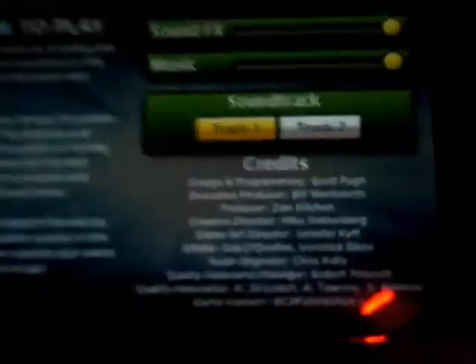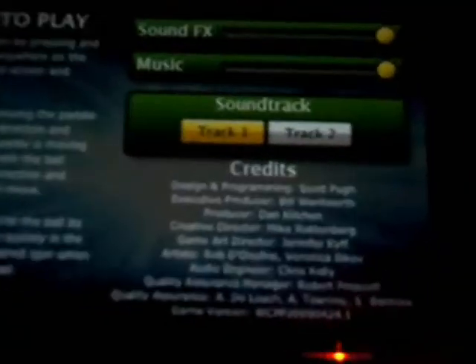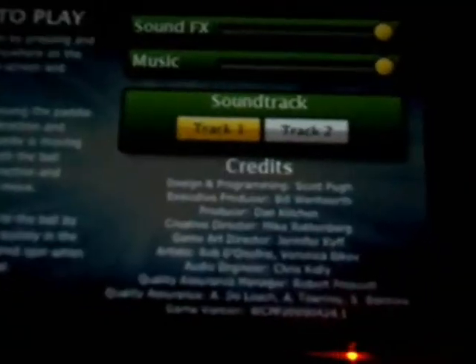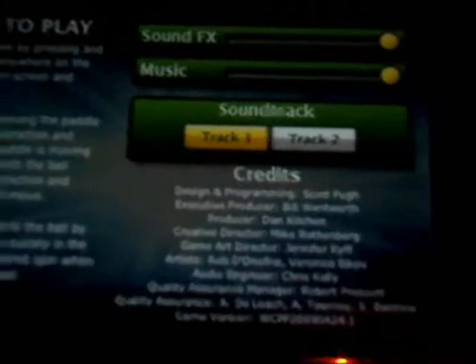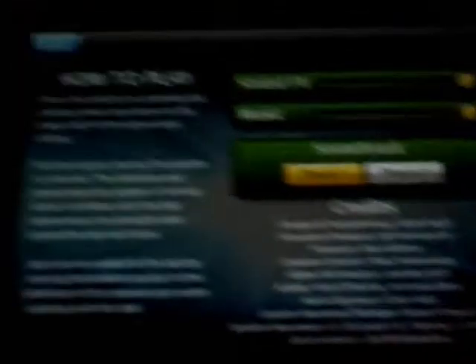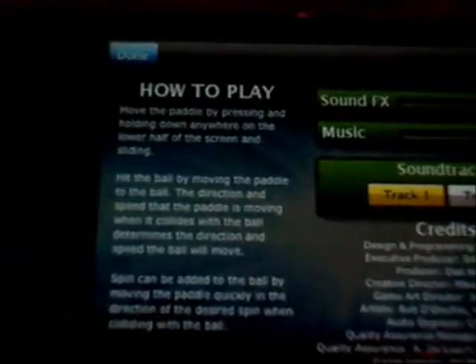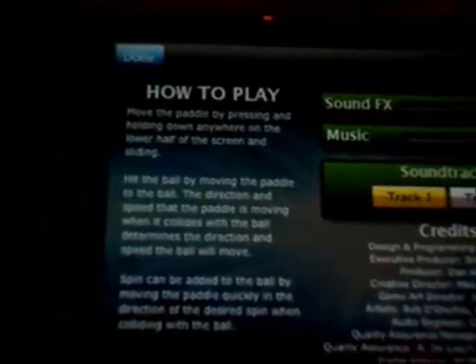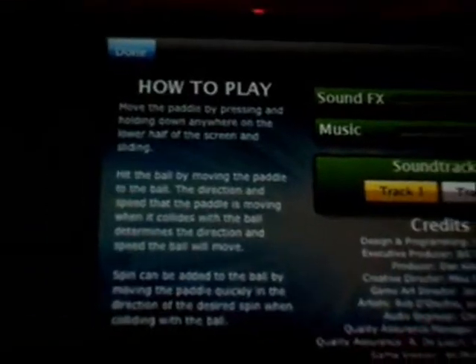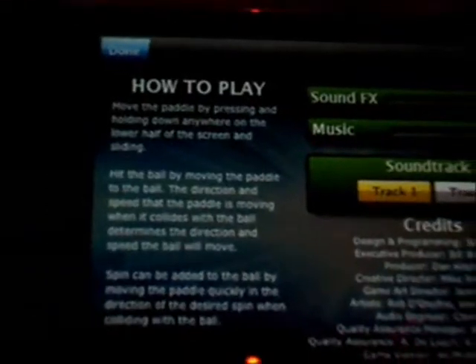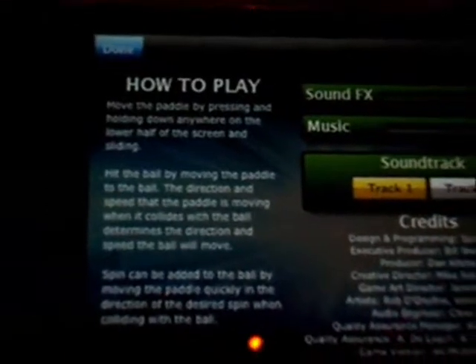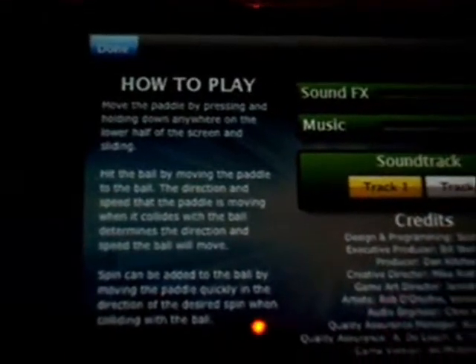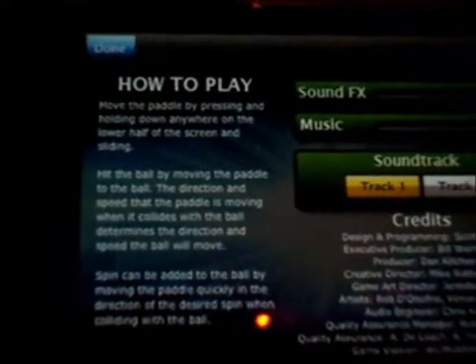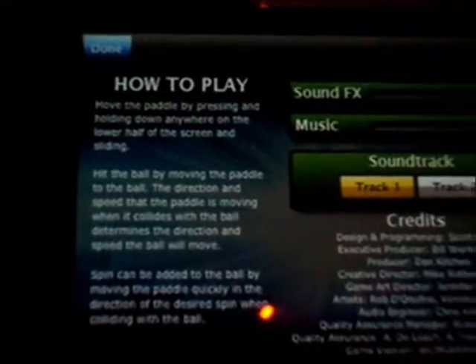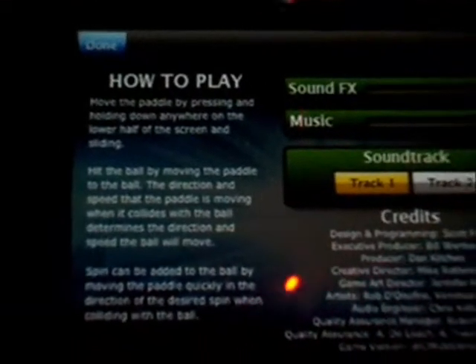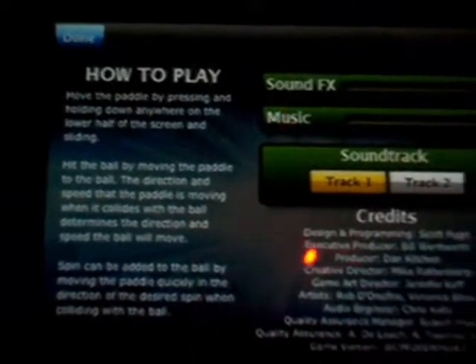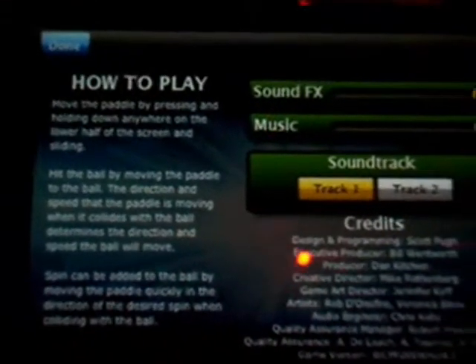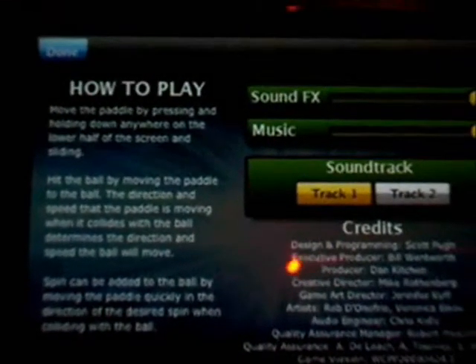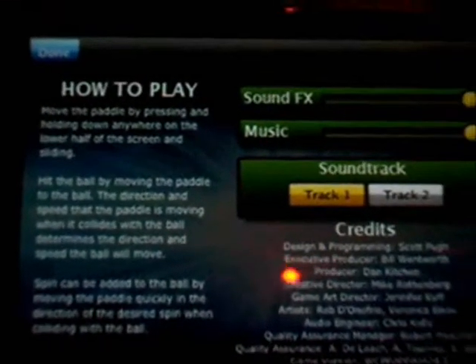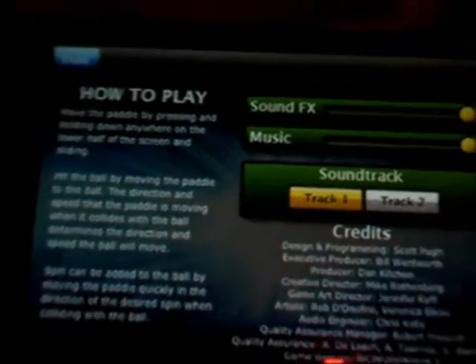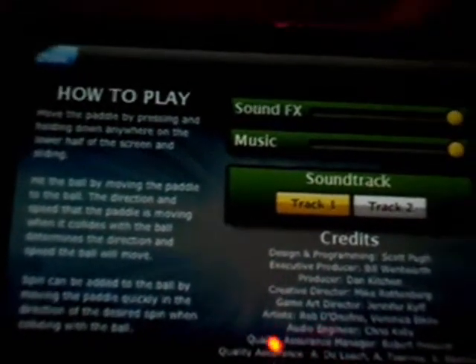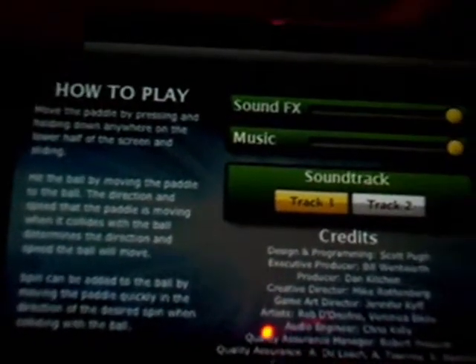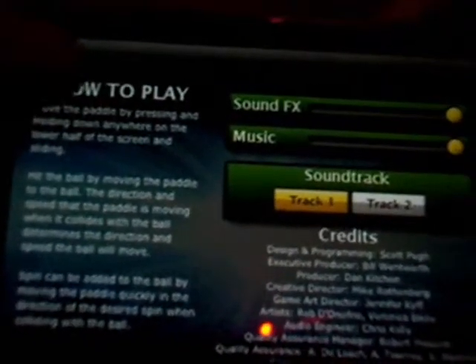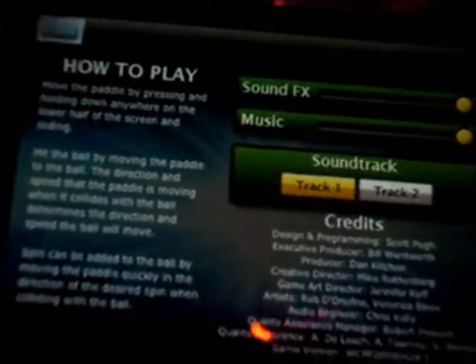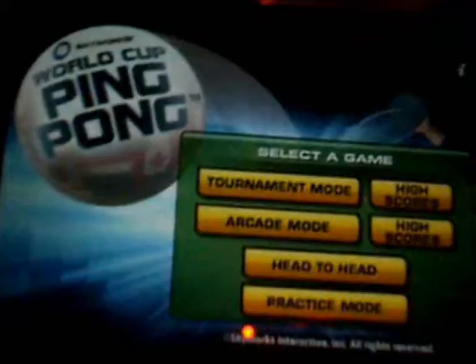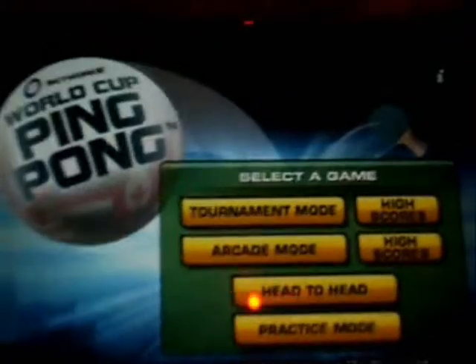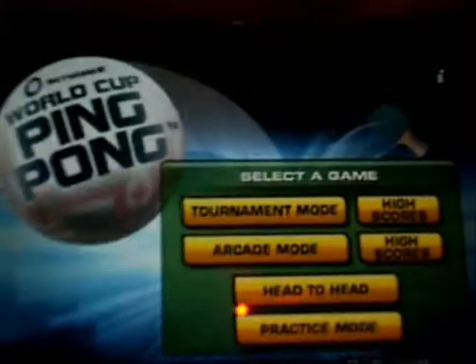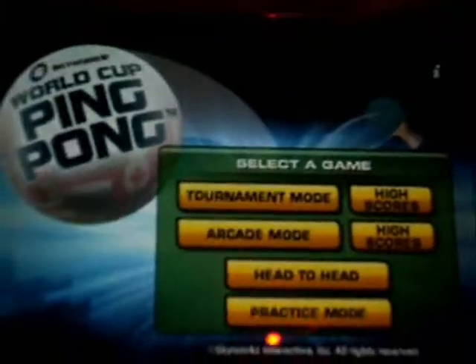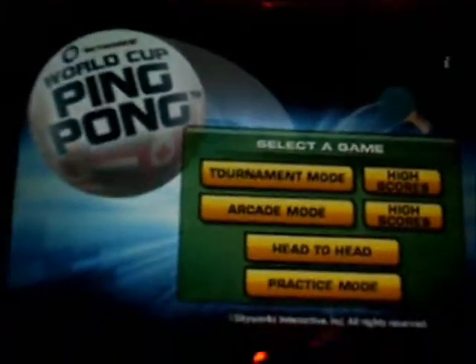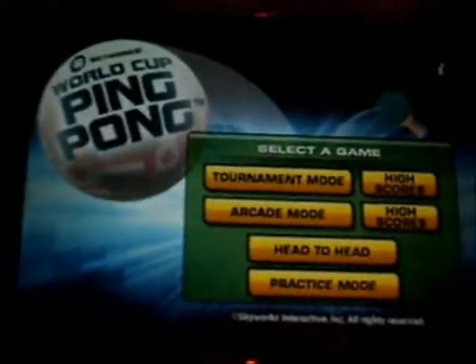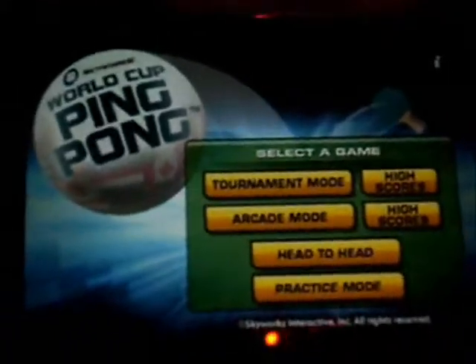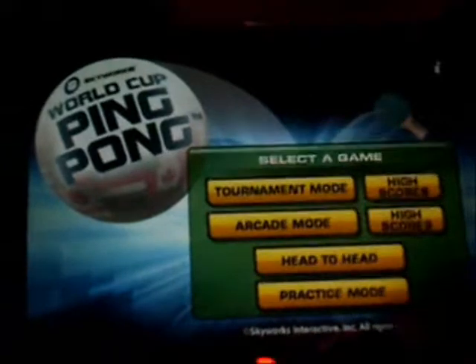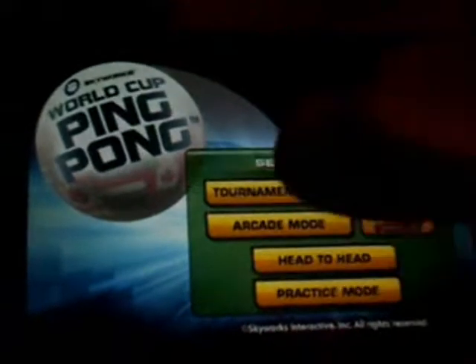You have some credits over here, and it's just instructions on how to play. So let's go down to done.